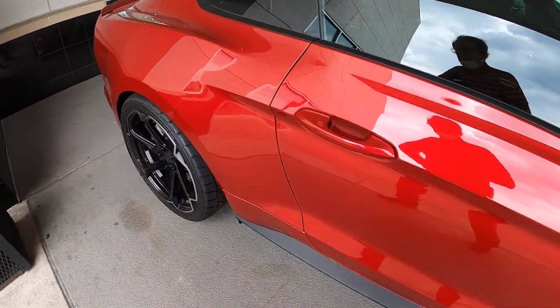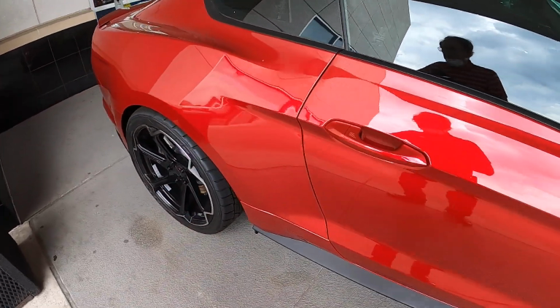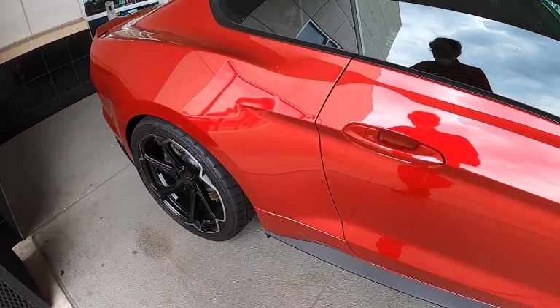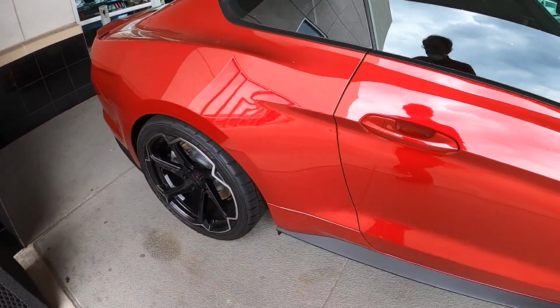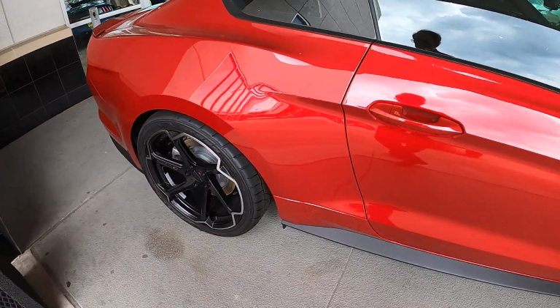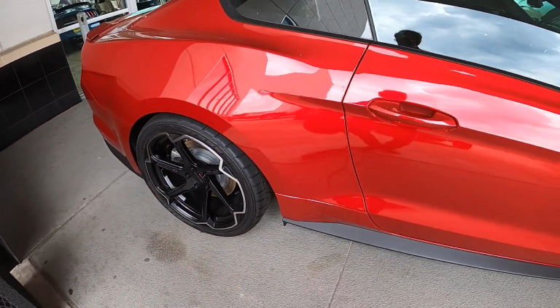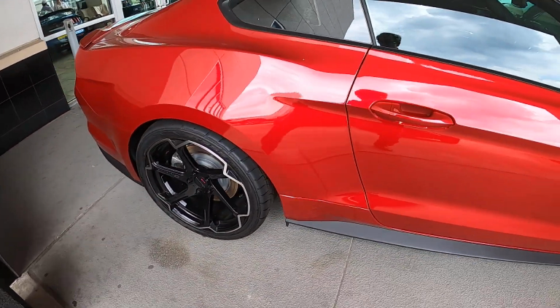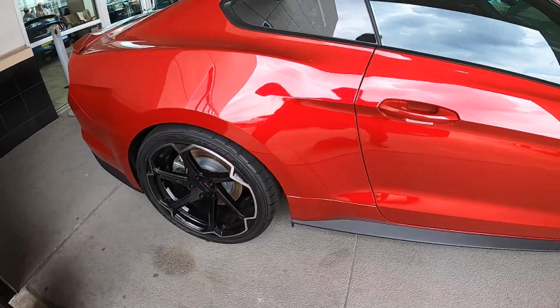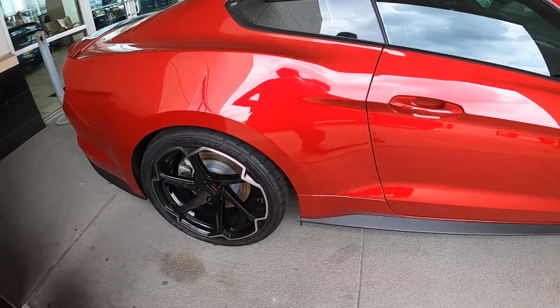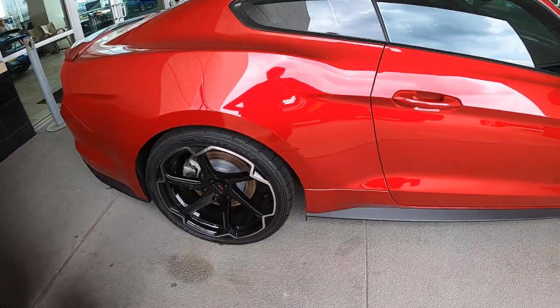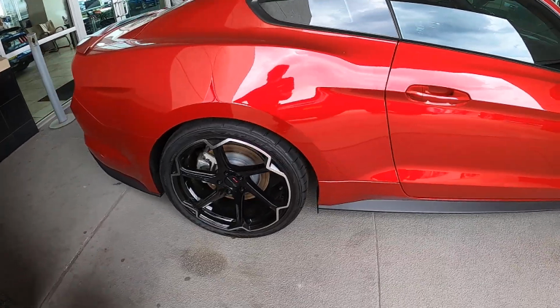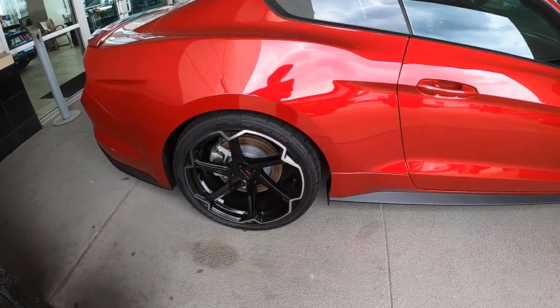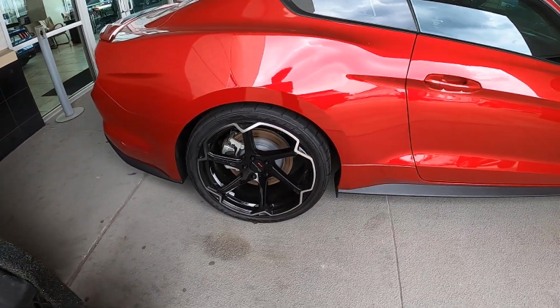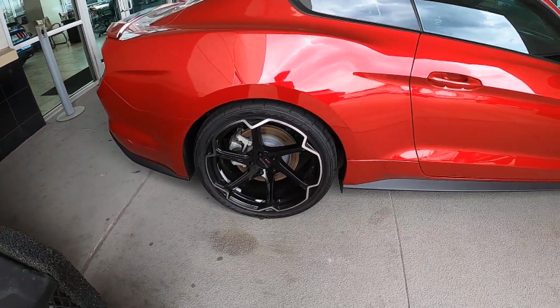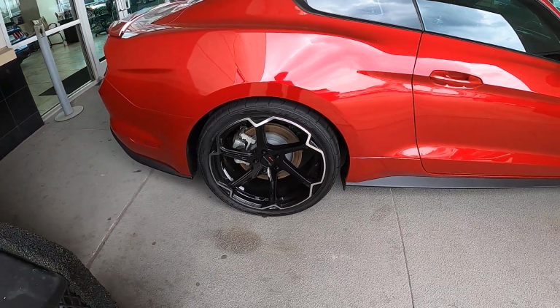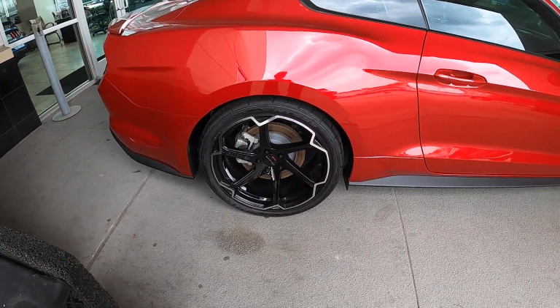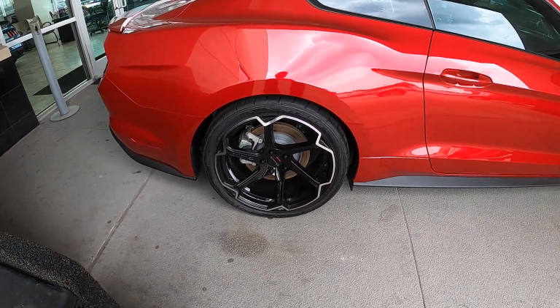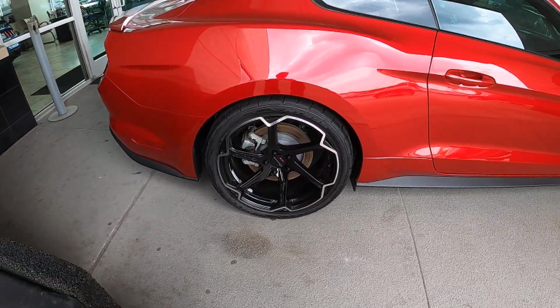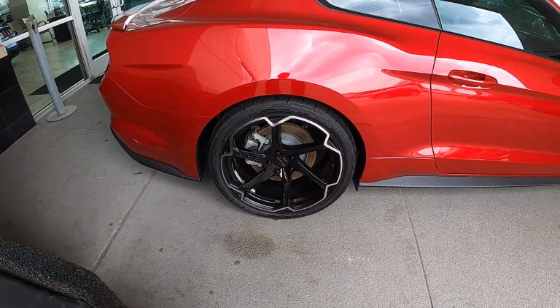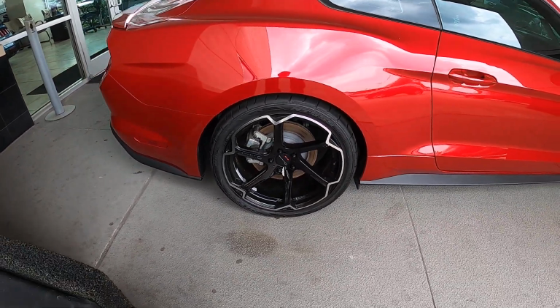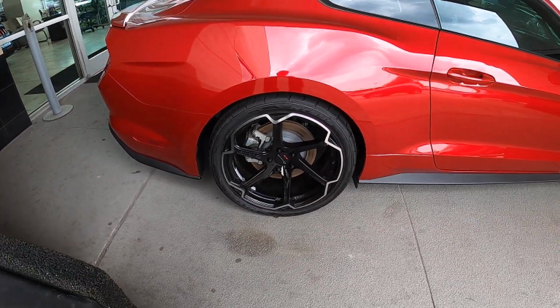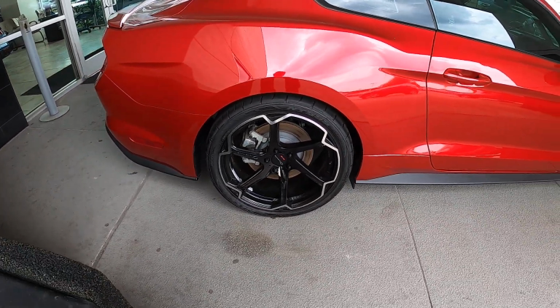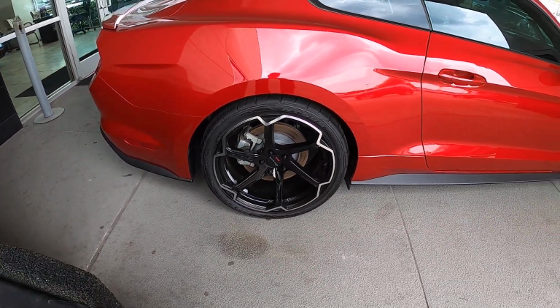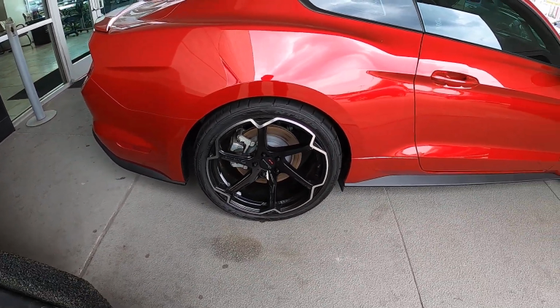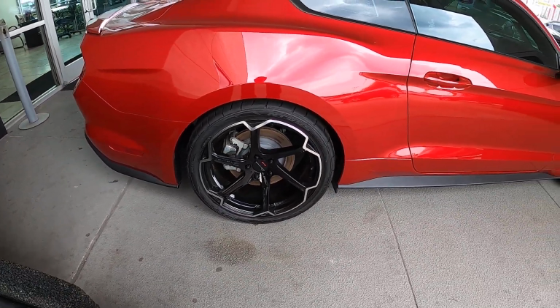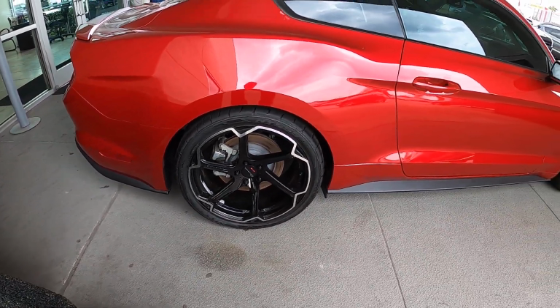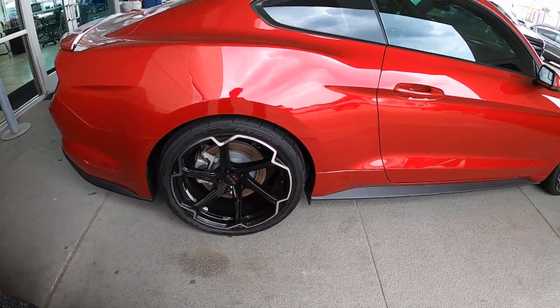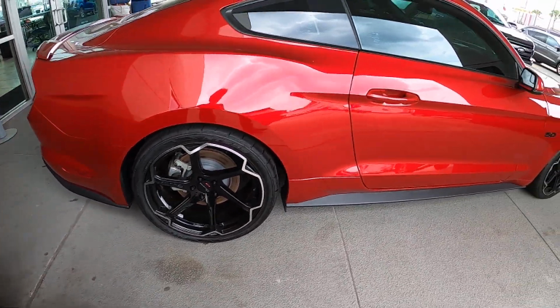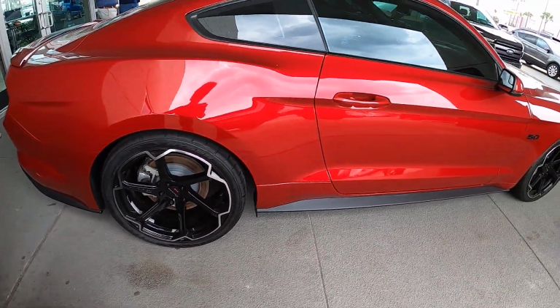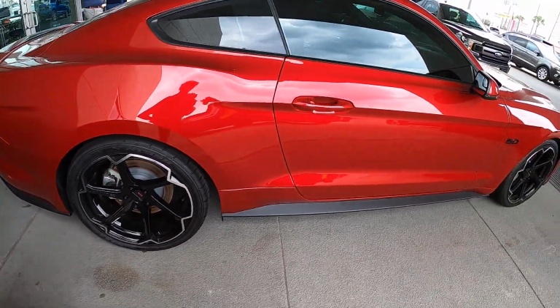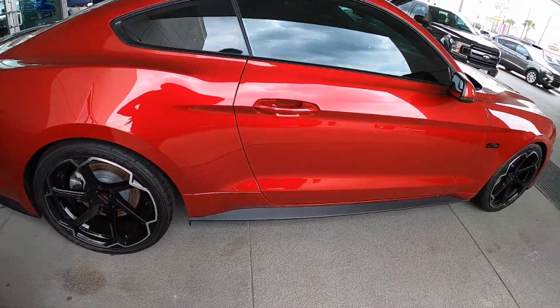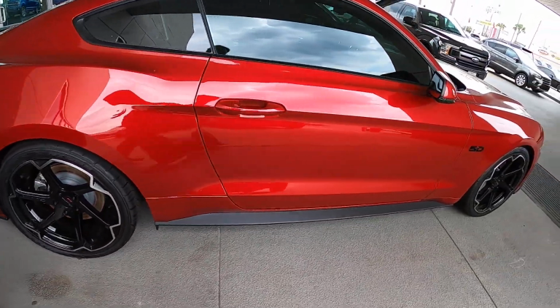This is the new version of the tinted red clear coat. Very cool.